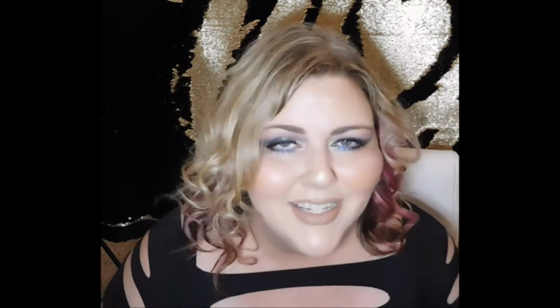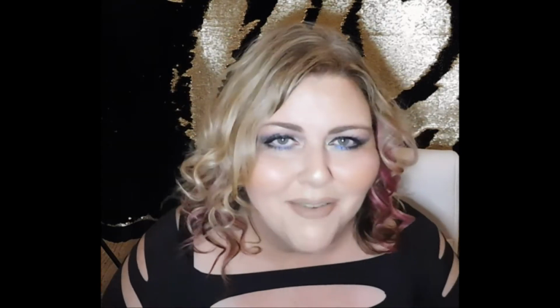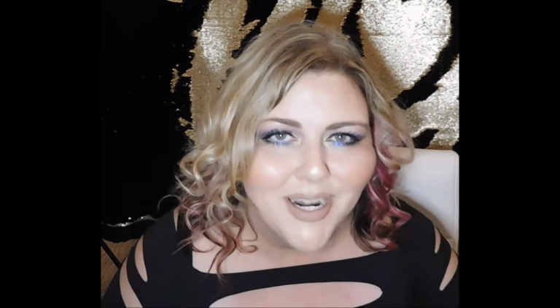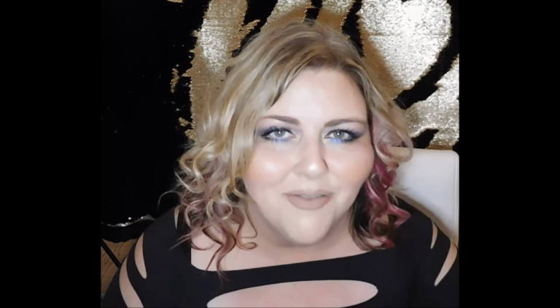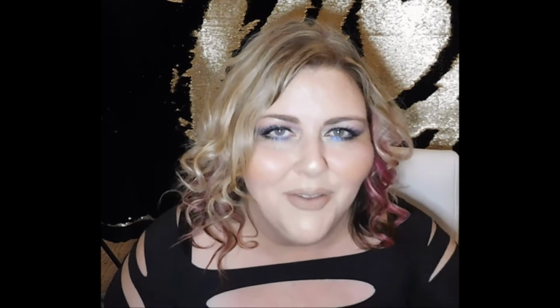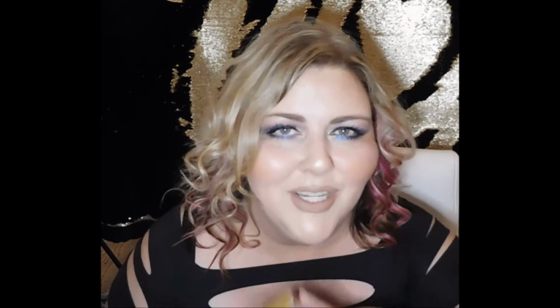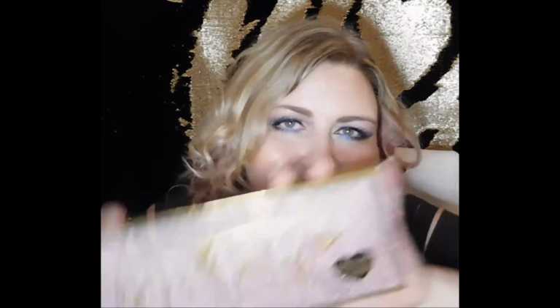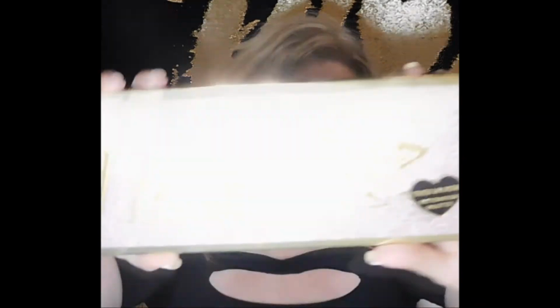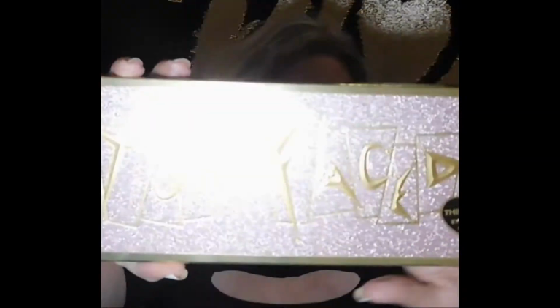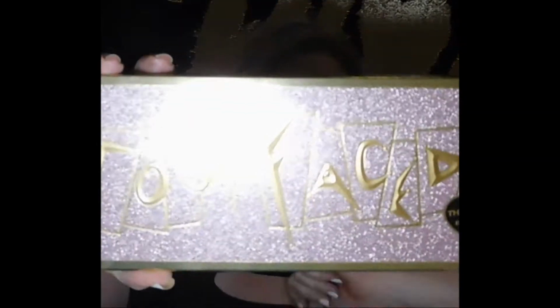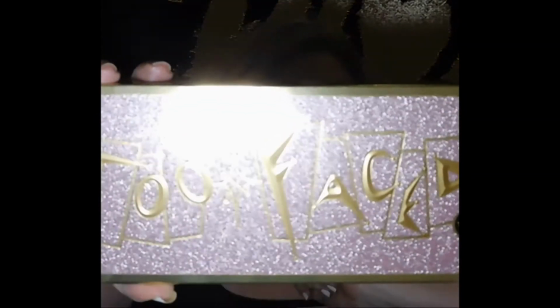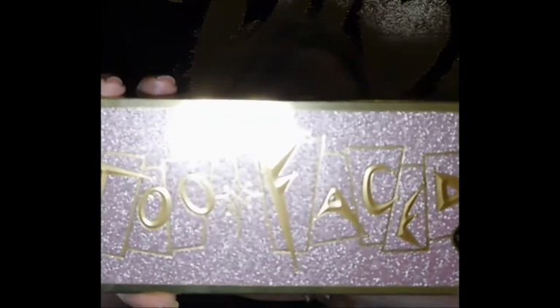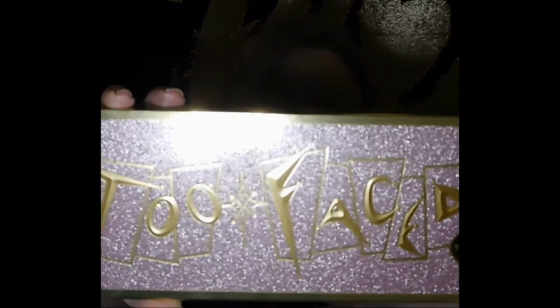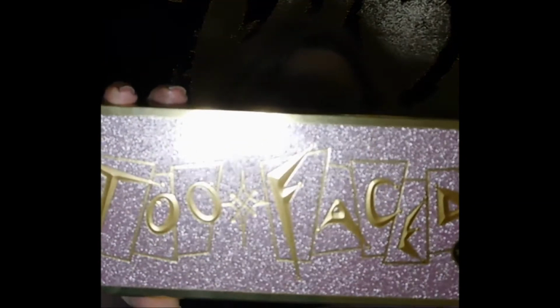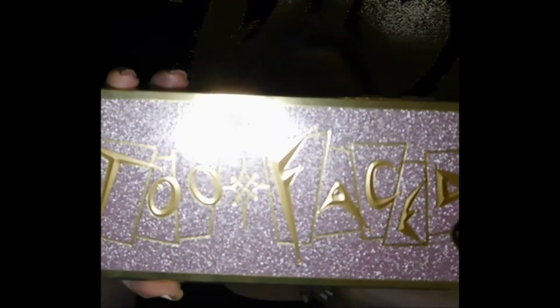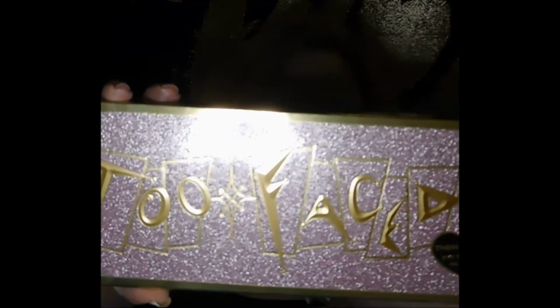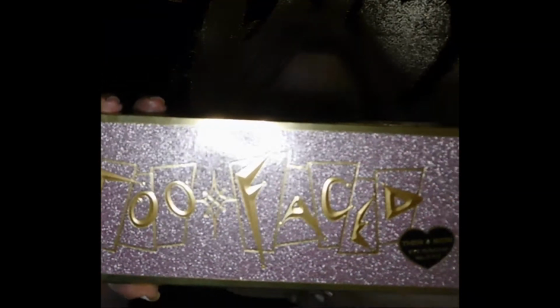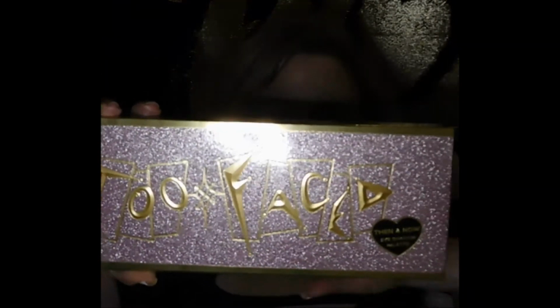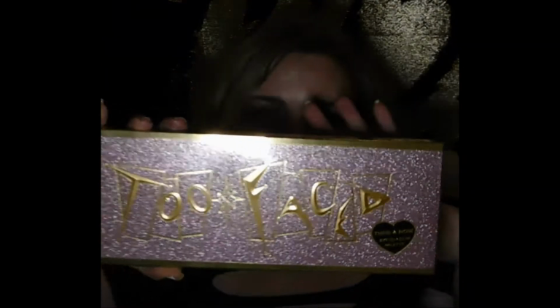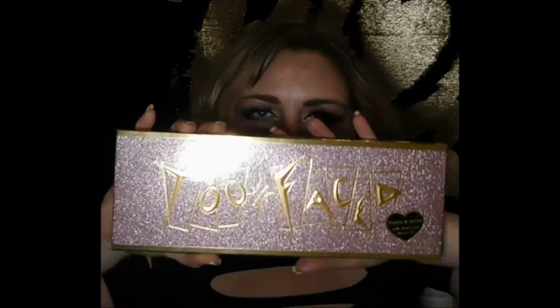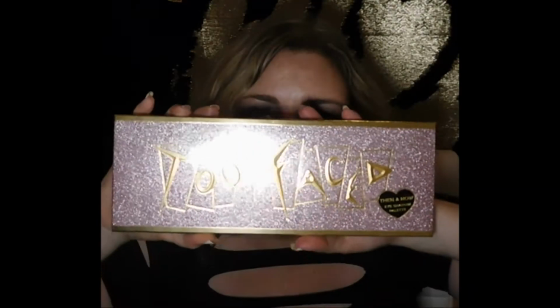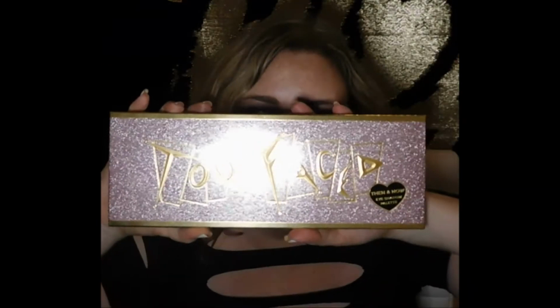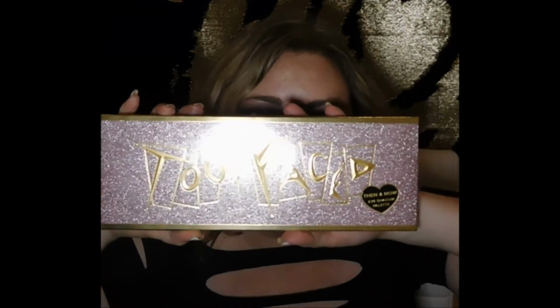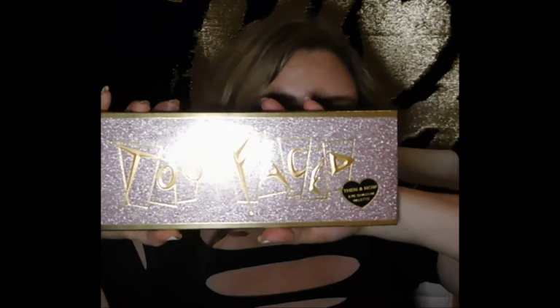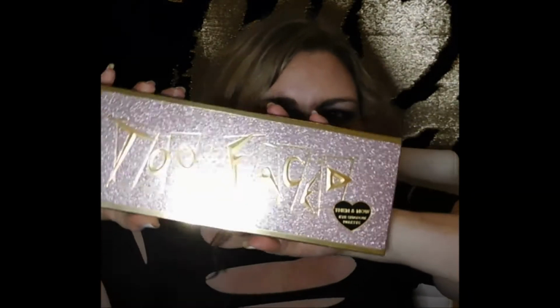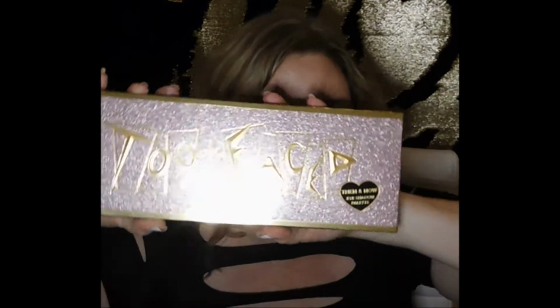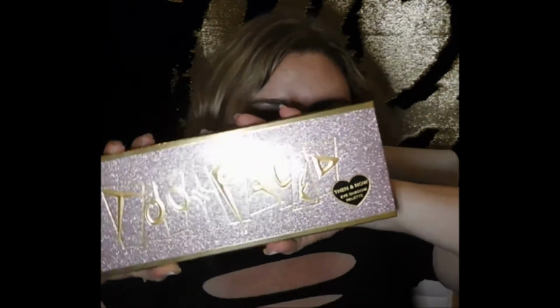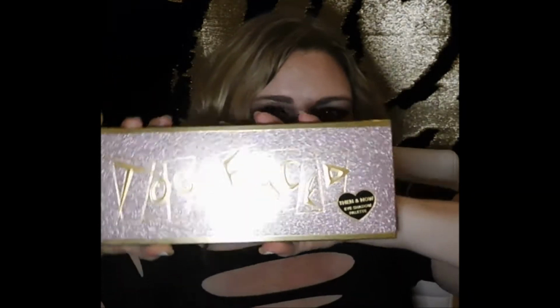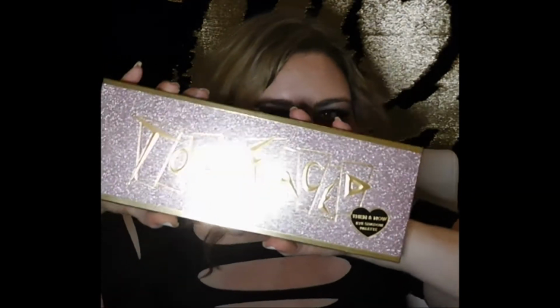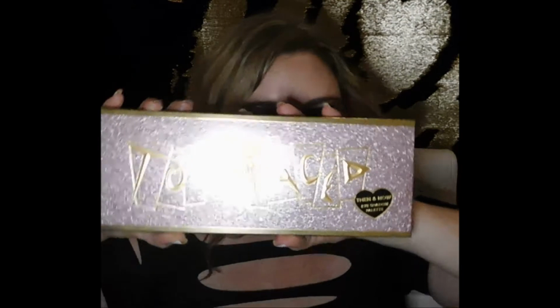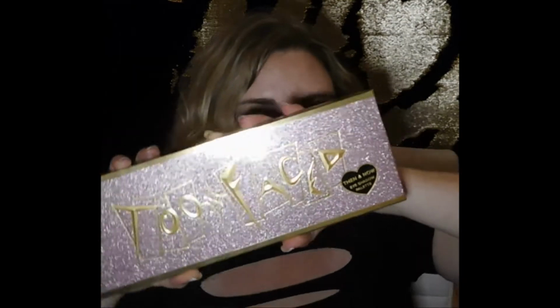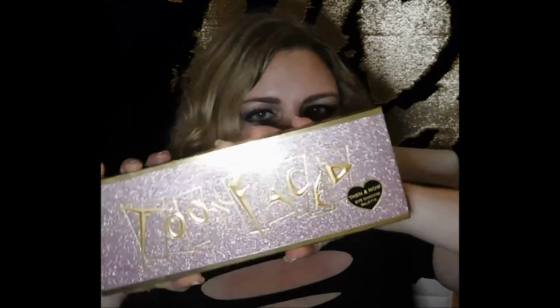Today we're going to review the Too Faced Then and Now Anniversary Palette. I'm so super excited — I just got this in the mail.